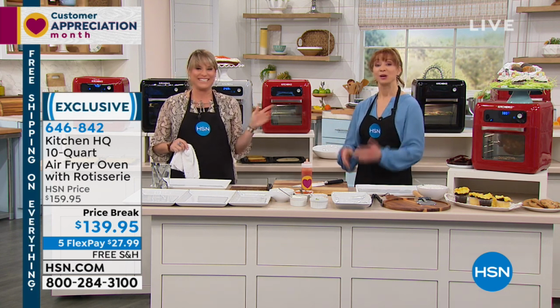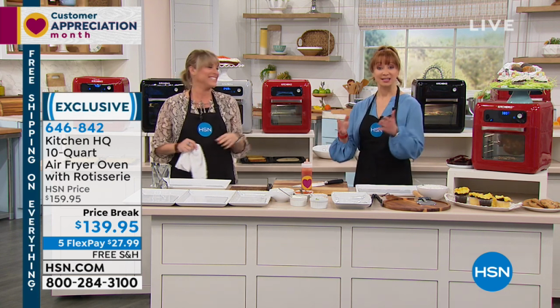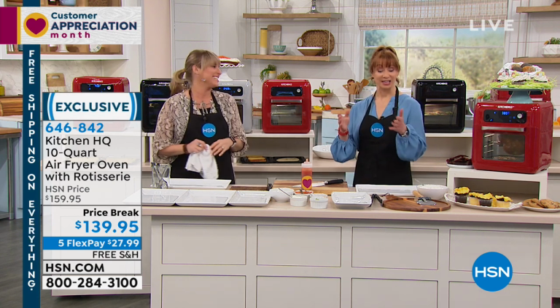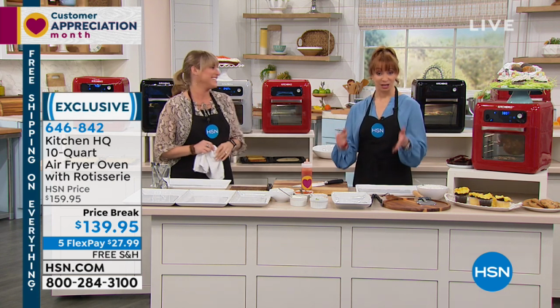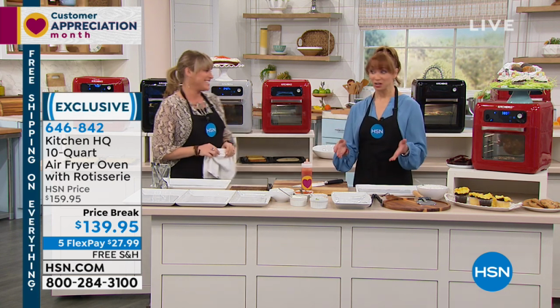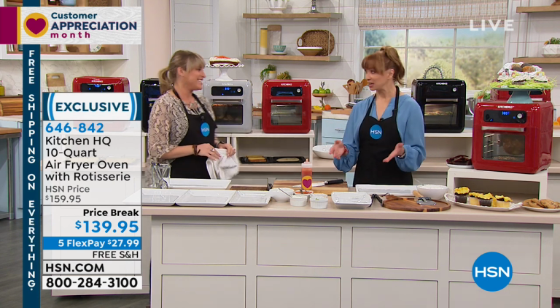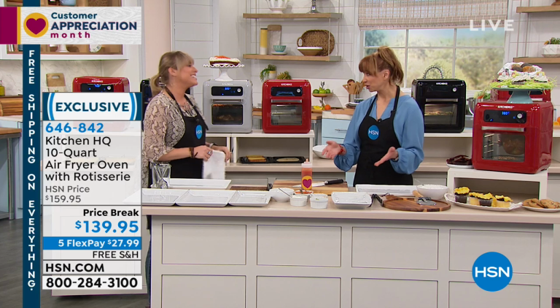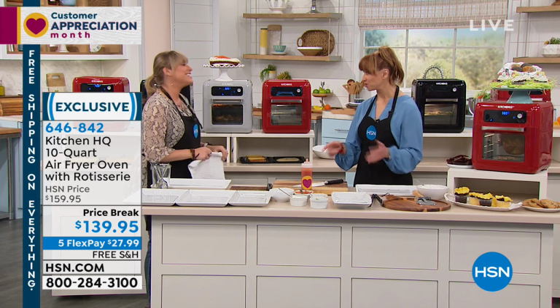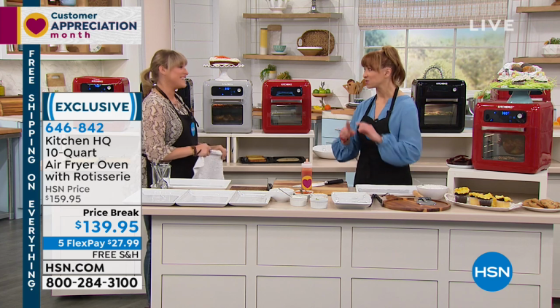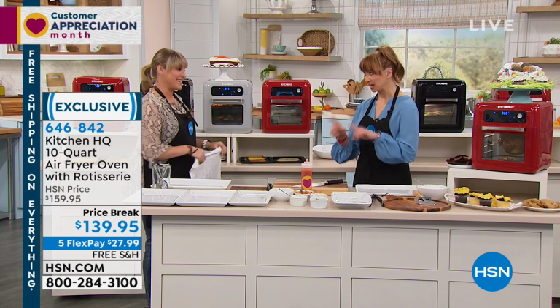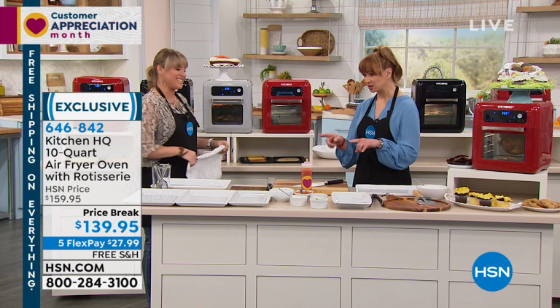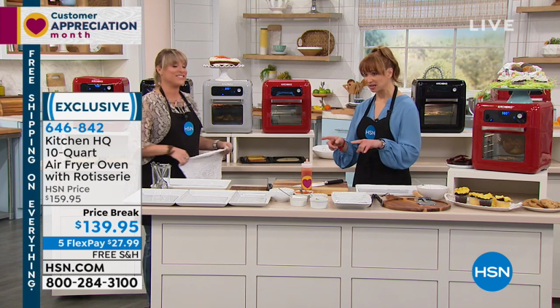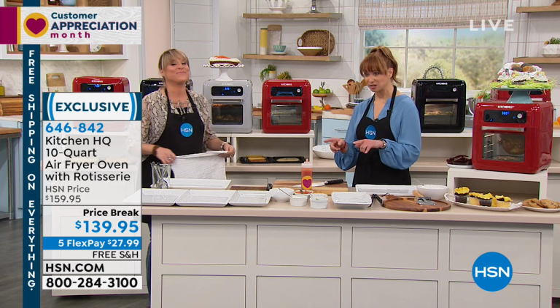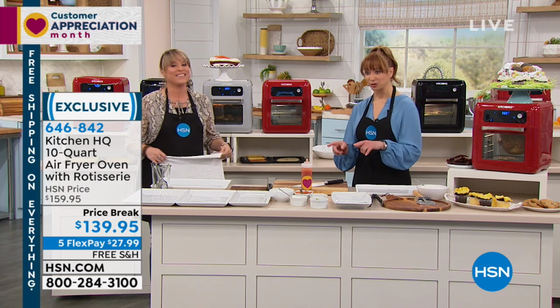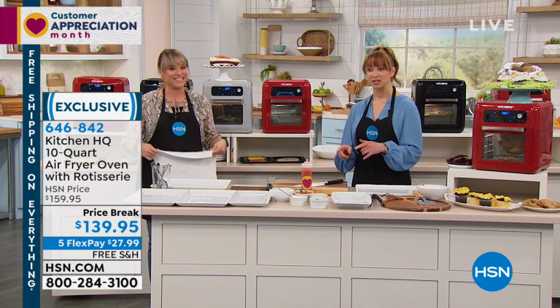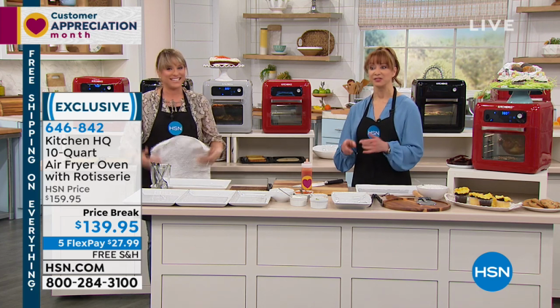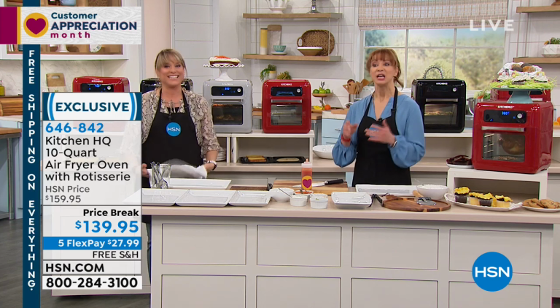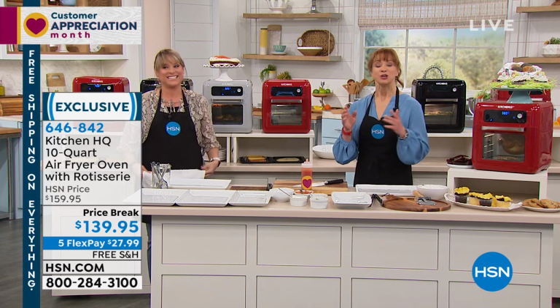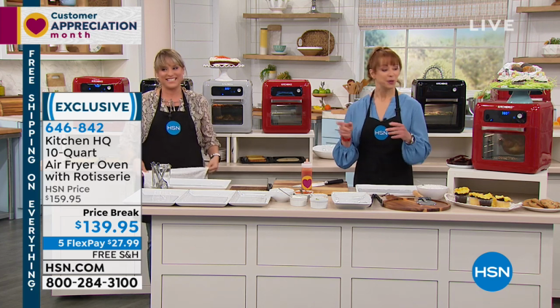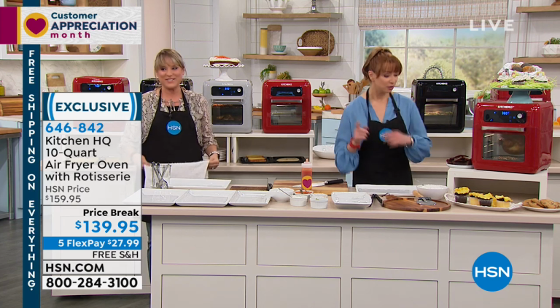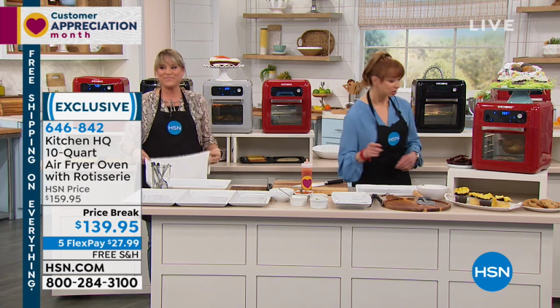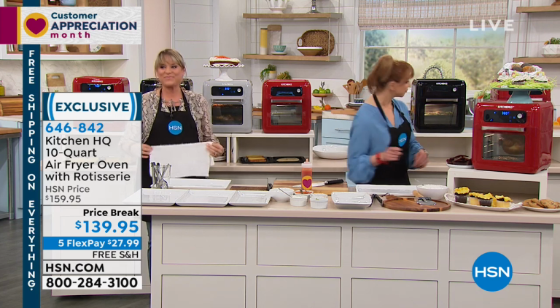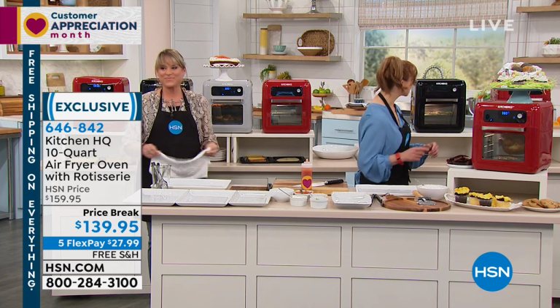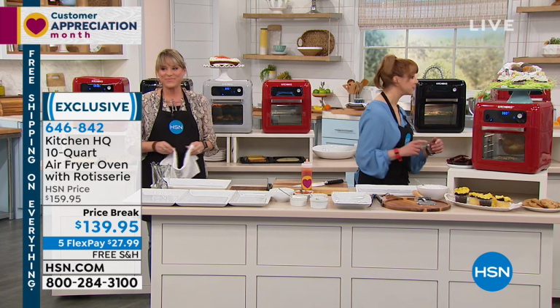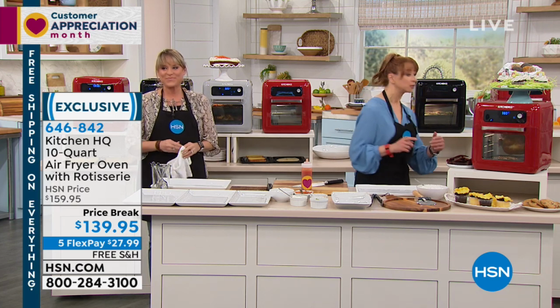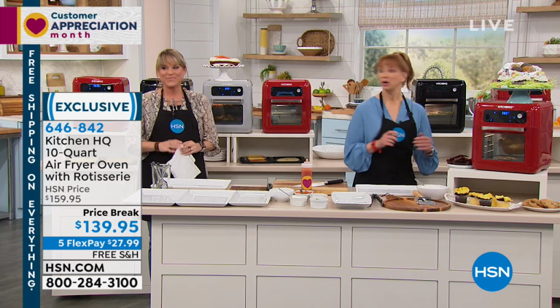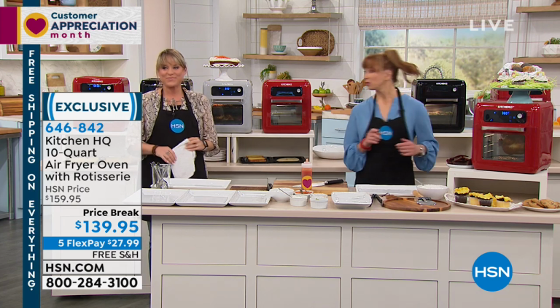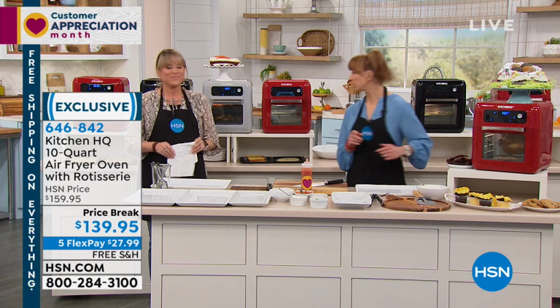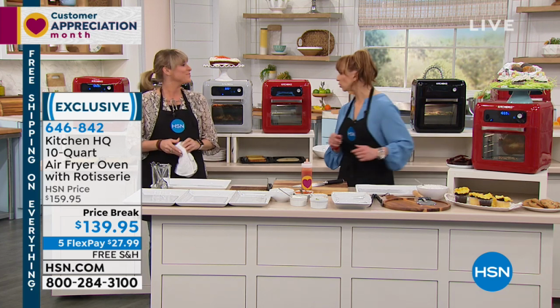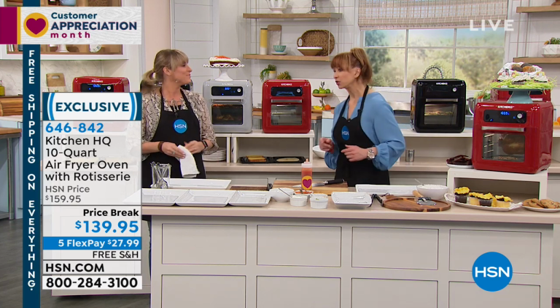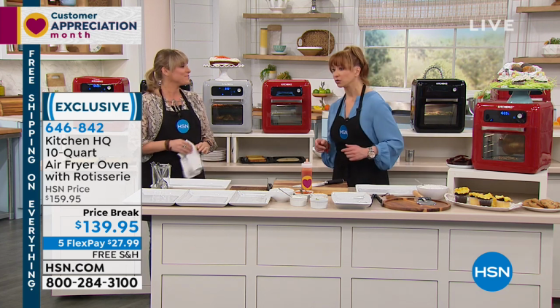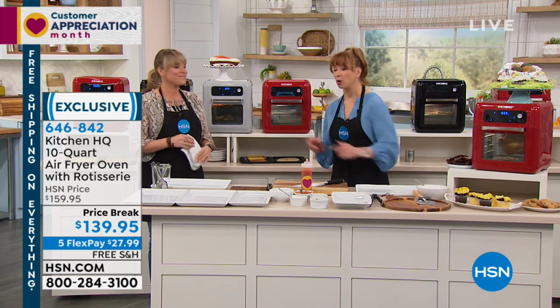So it's the Kitchen HQ — it's an HSN exclusive. You pick your color of choice. In fact, where do we have all the goodies?